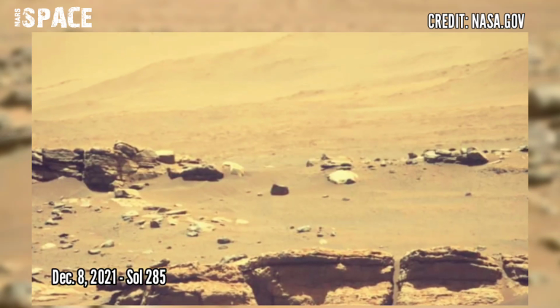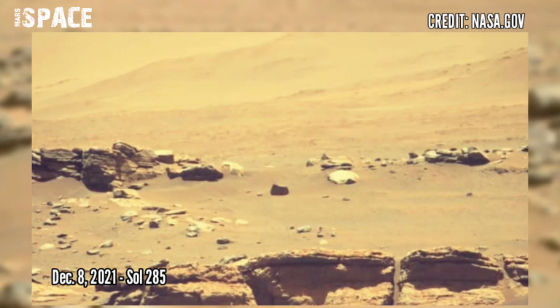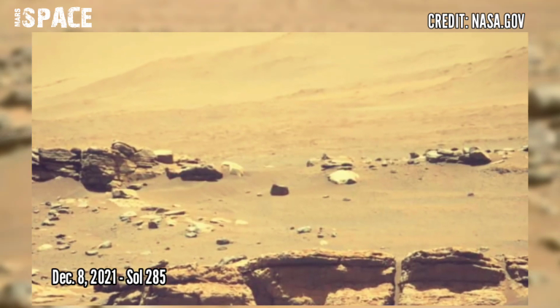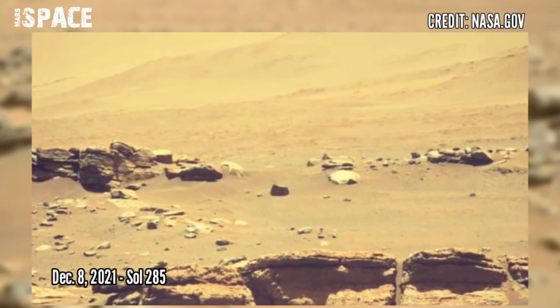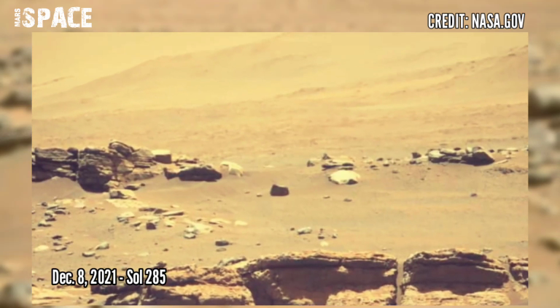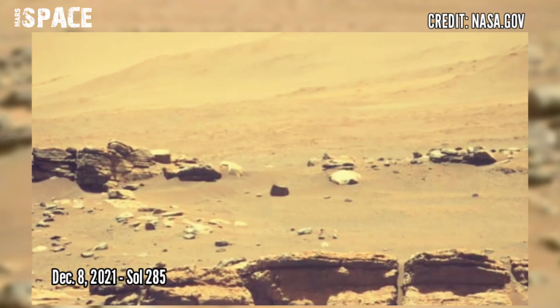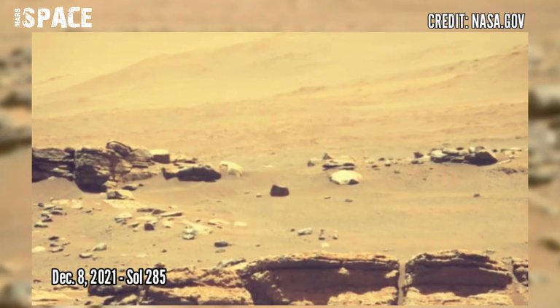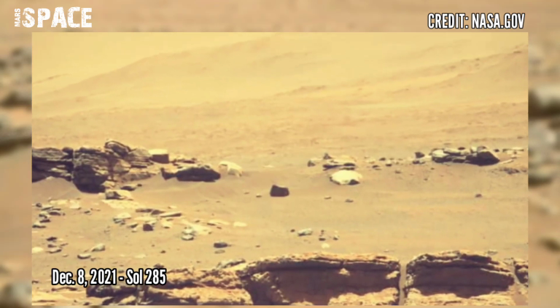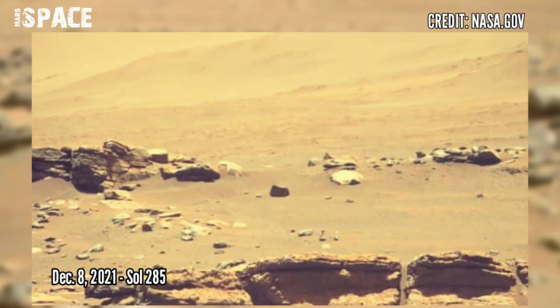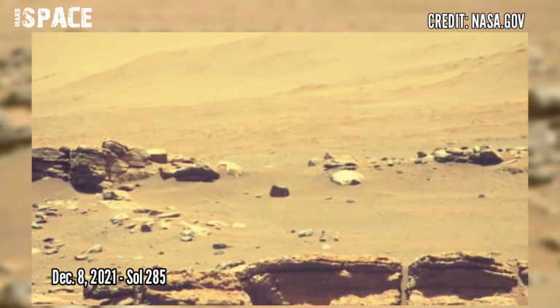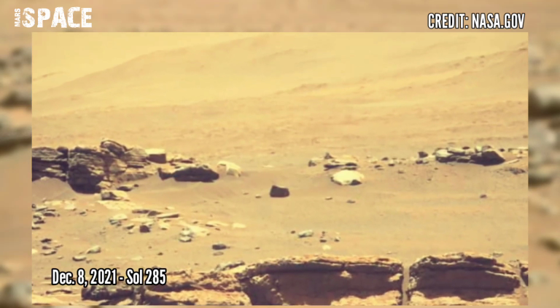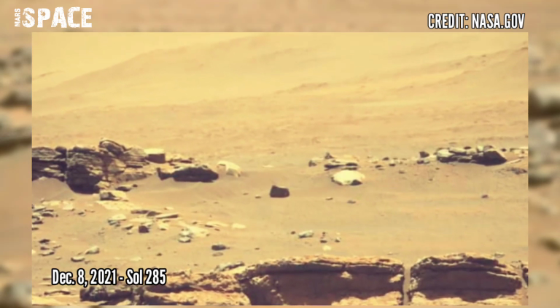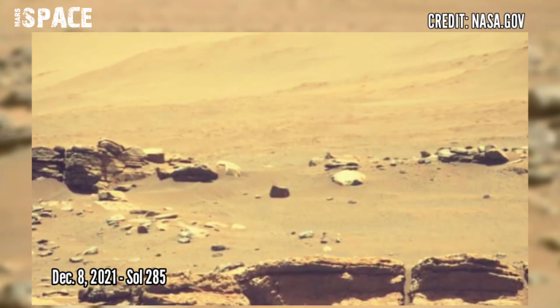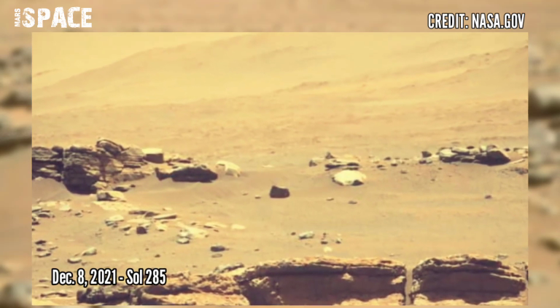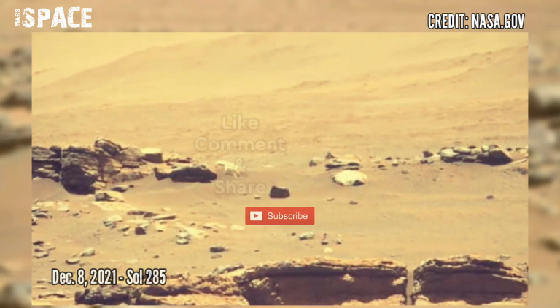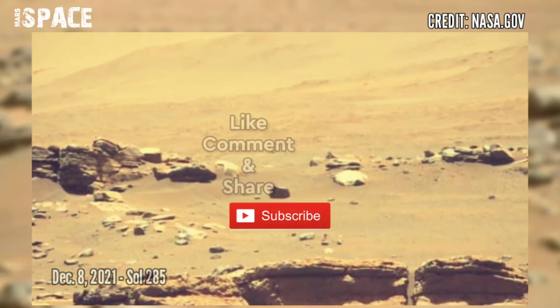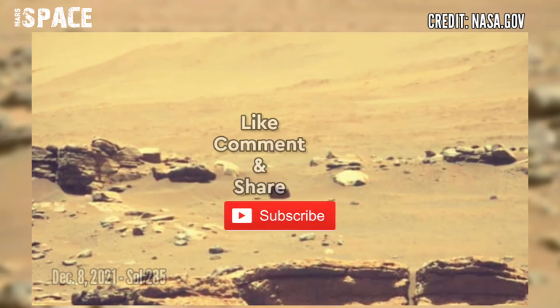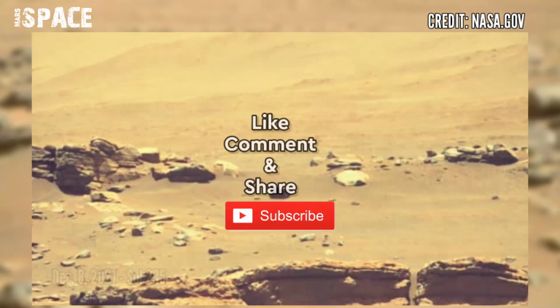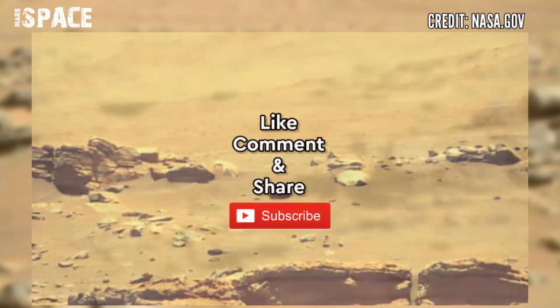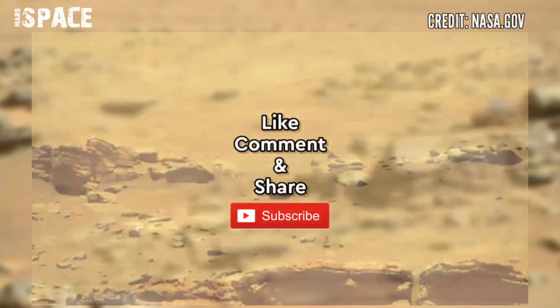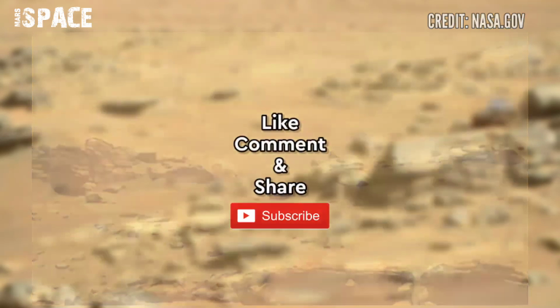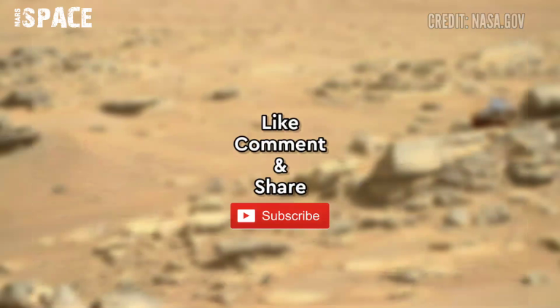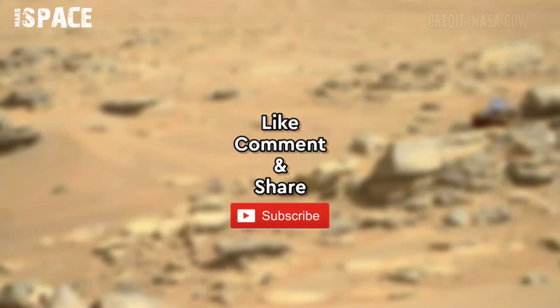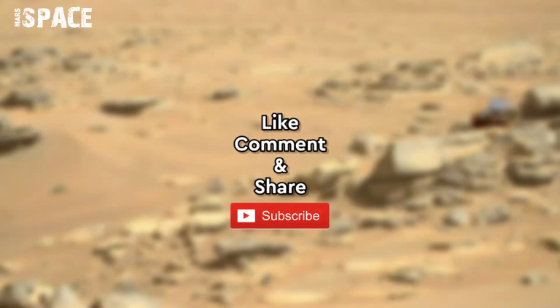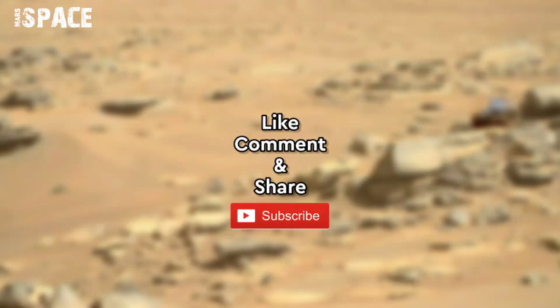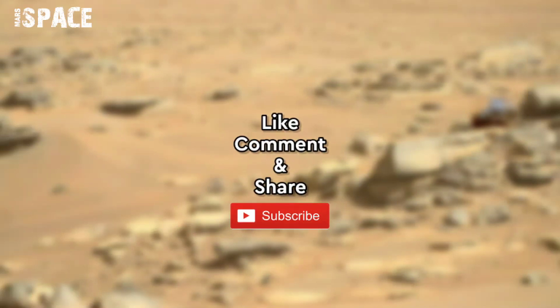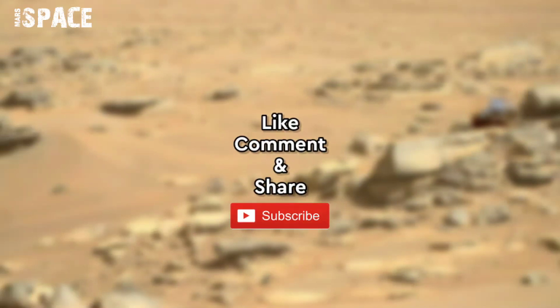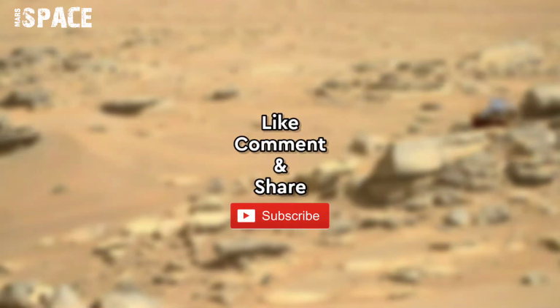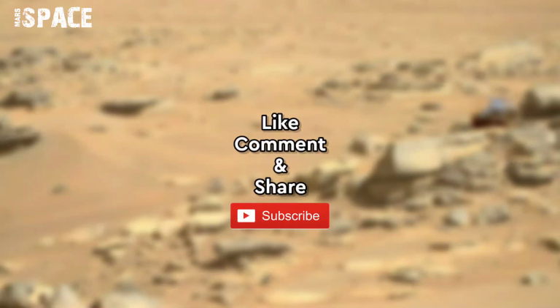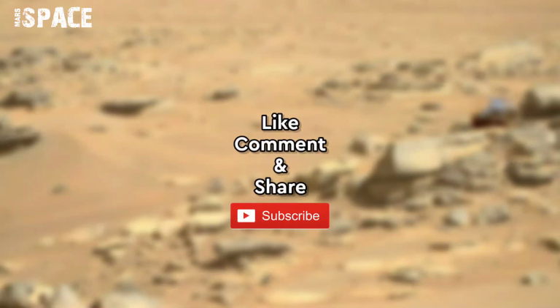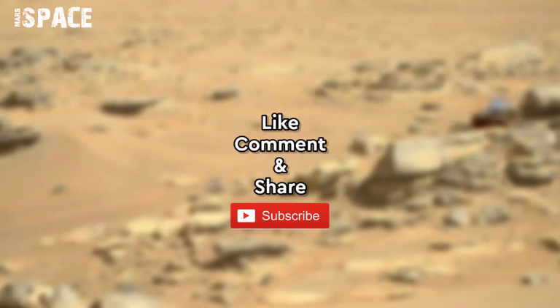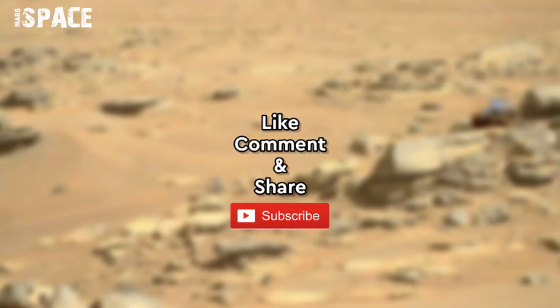Sol 285. Stay connected with us. Thanks for watching.